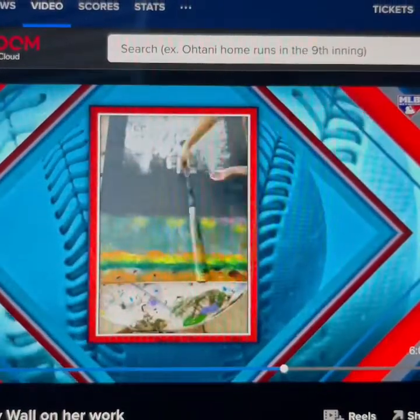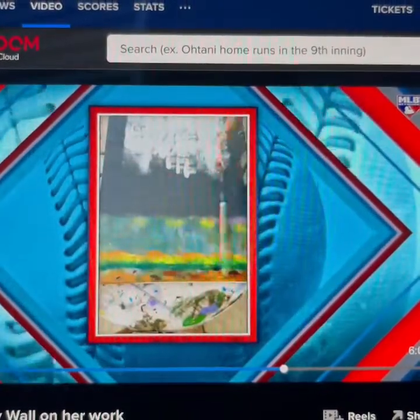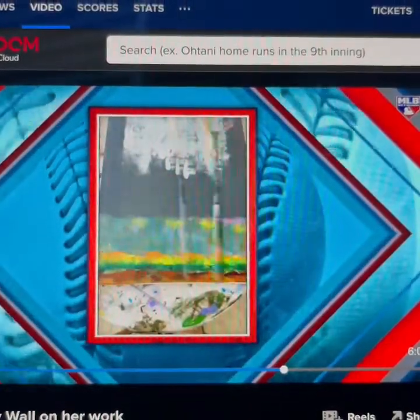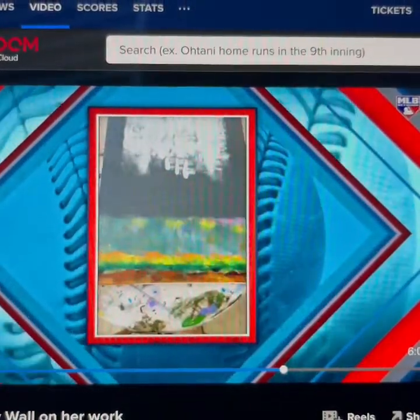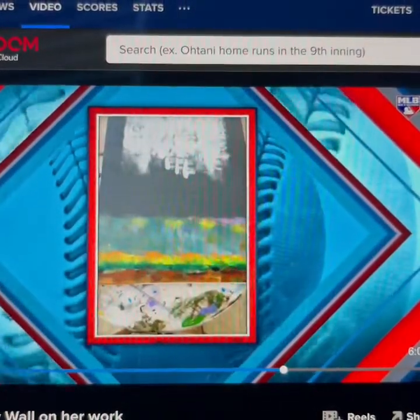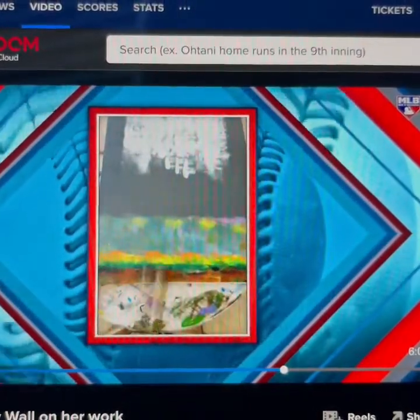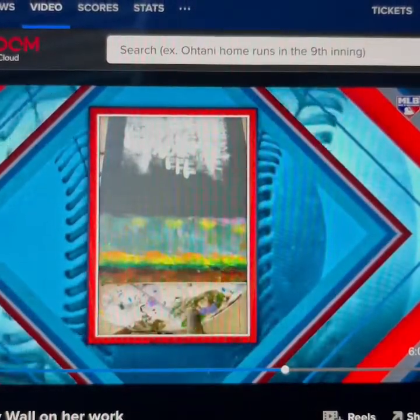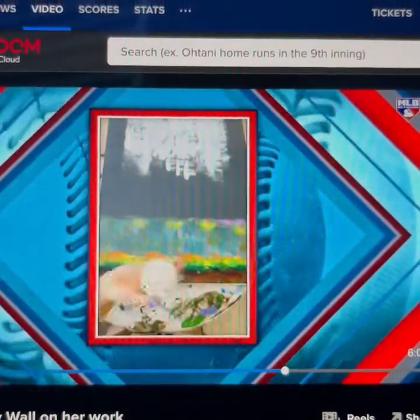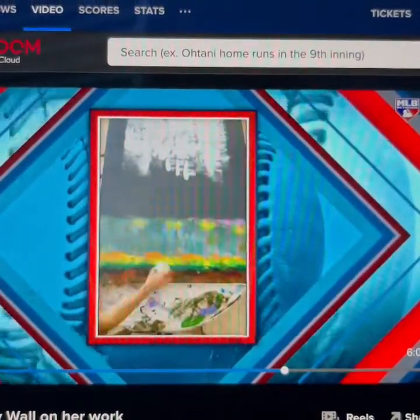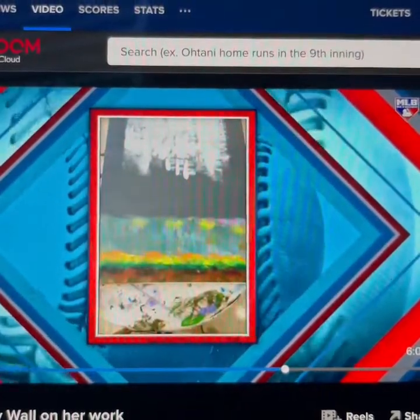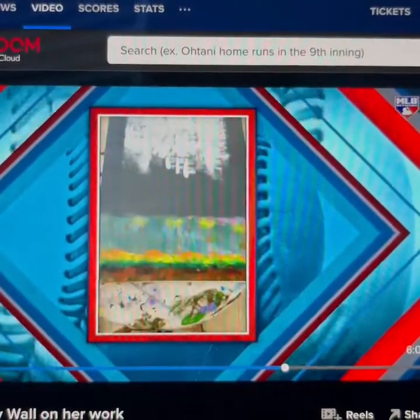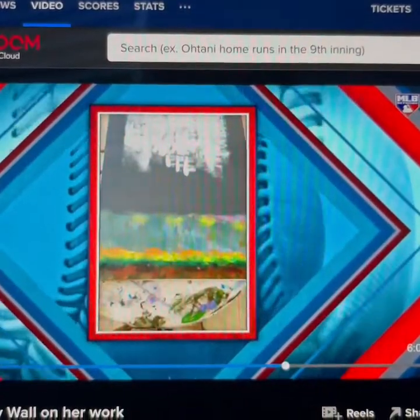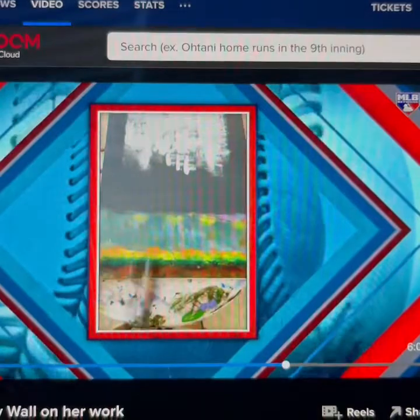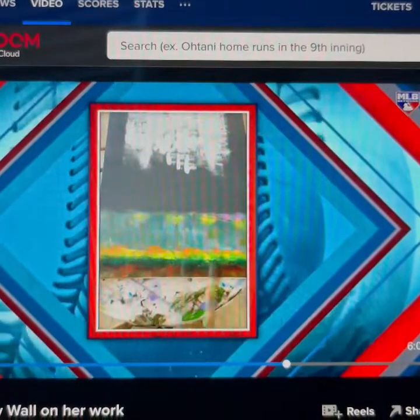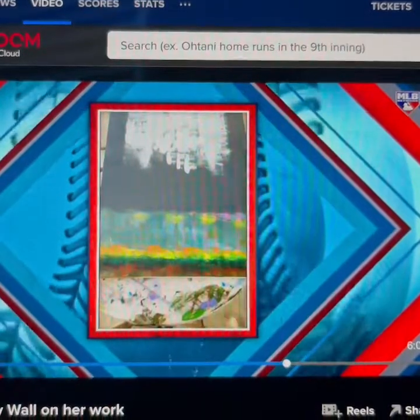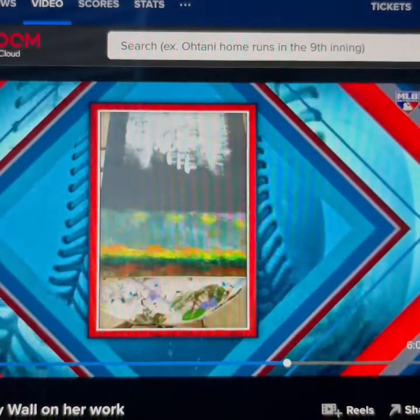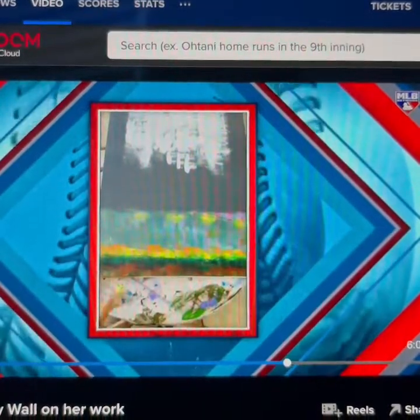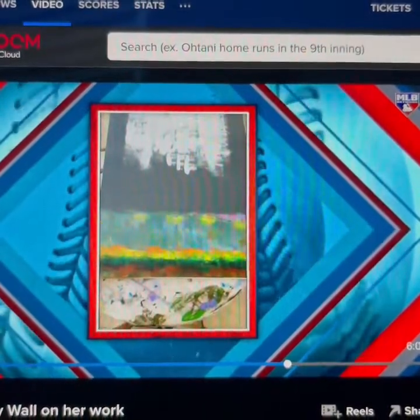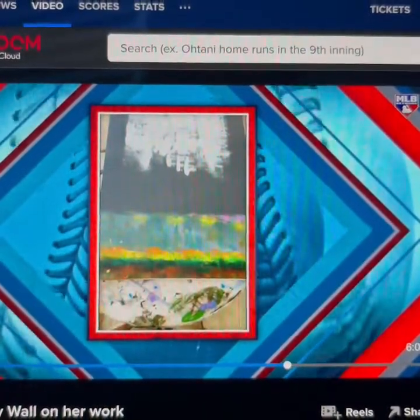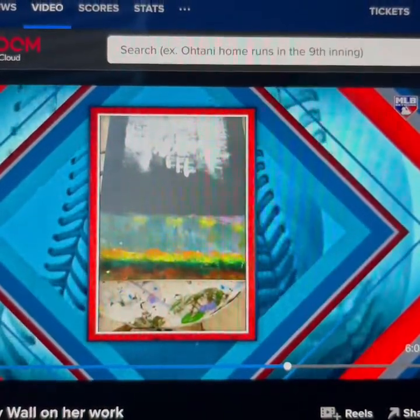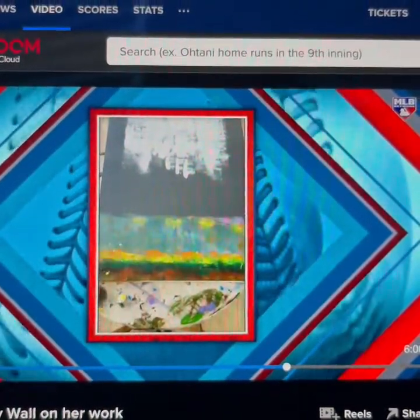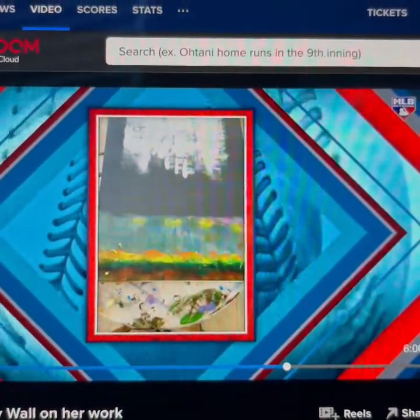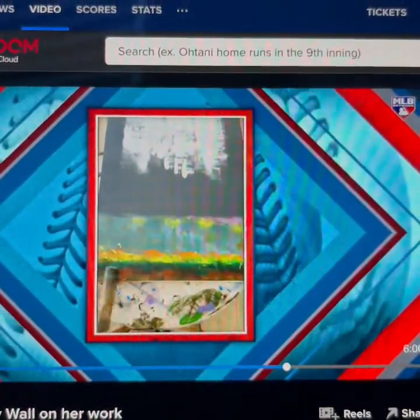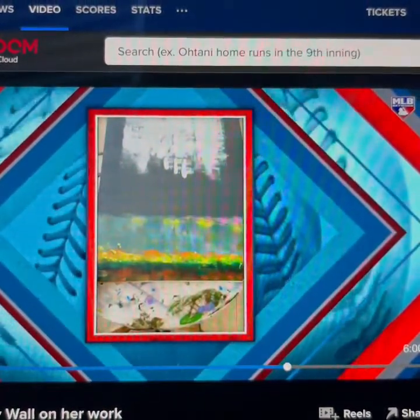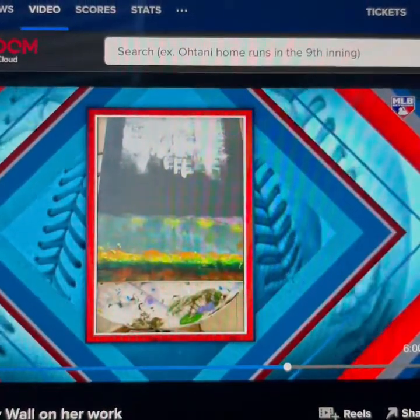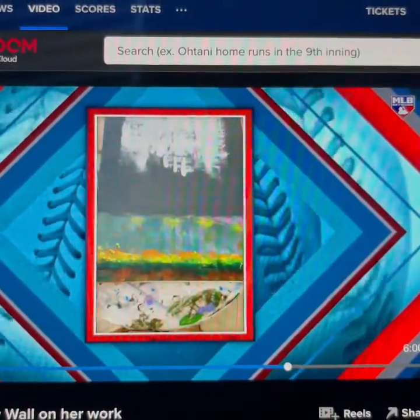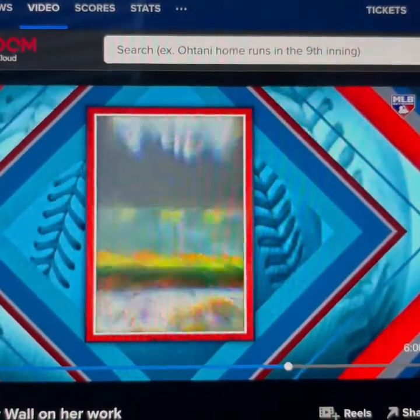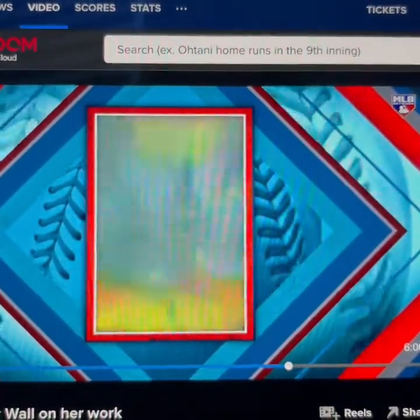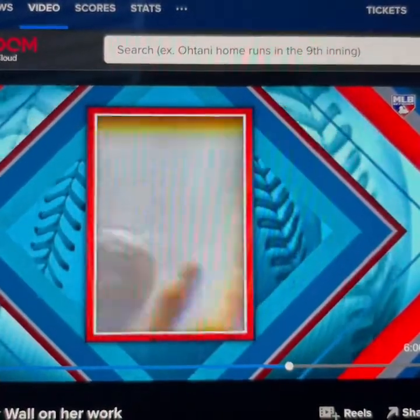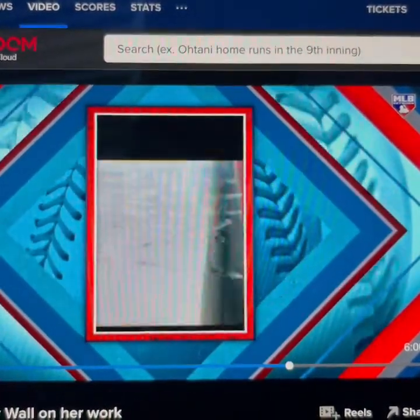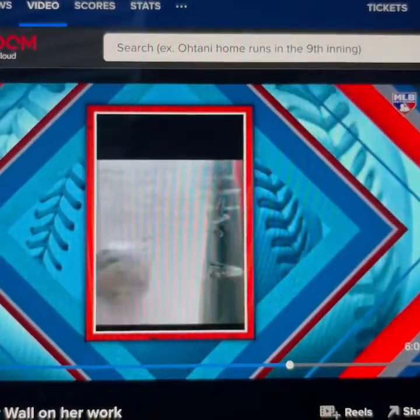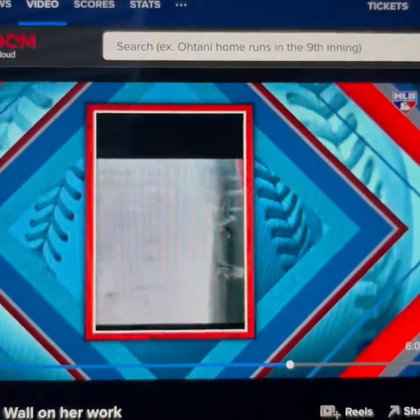So has Shohei seen these? I'm not sure, but he certainly will. I think he's going to like them.